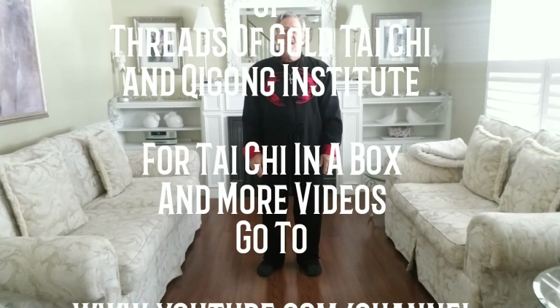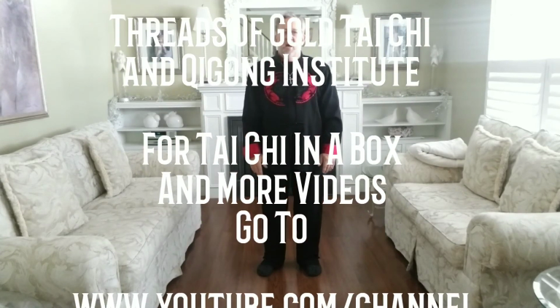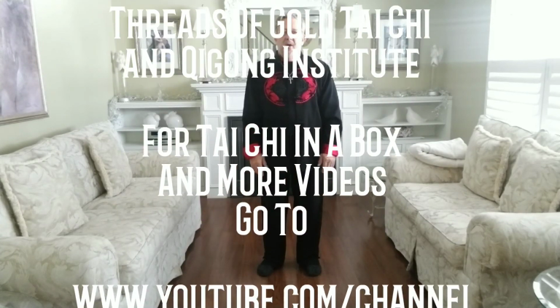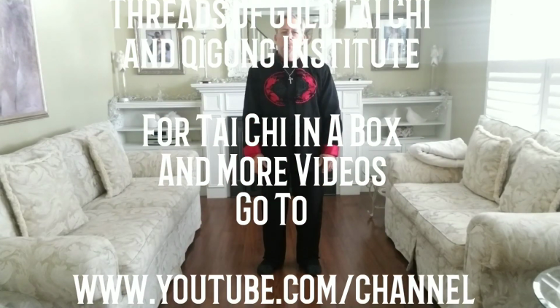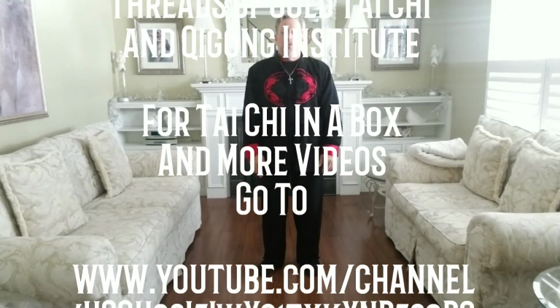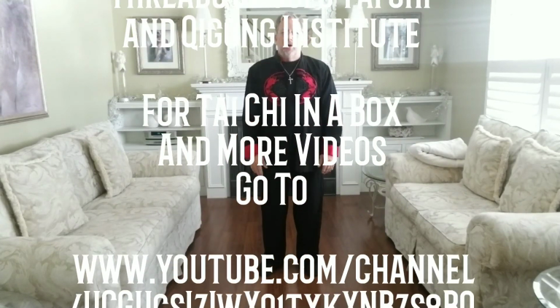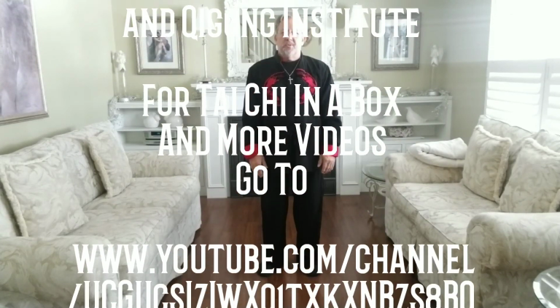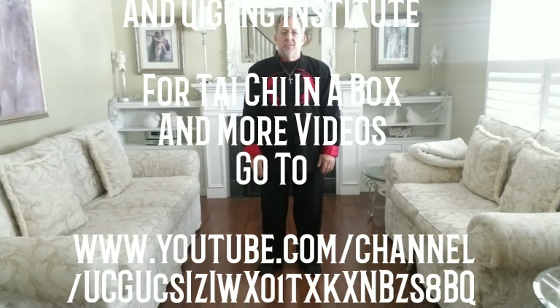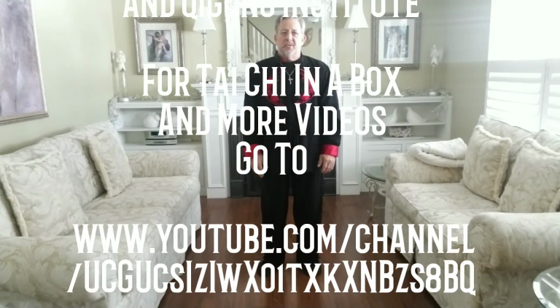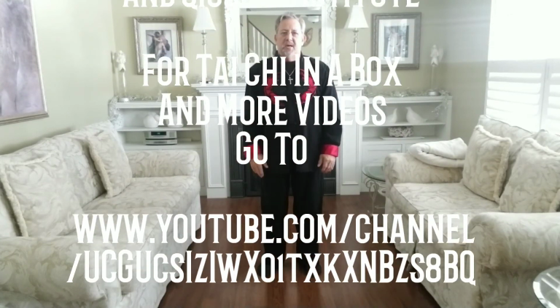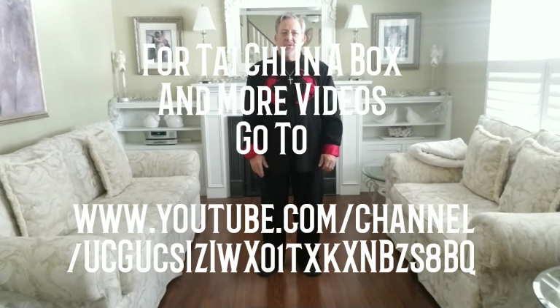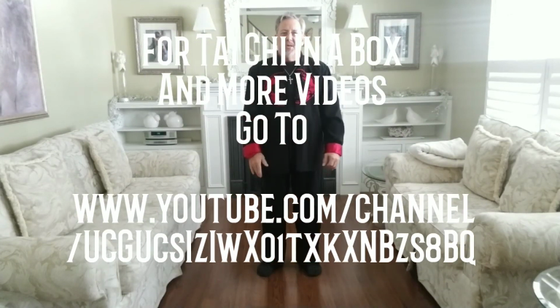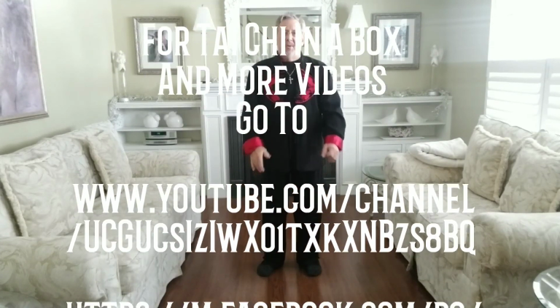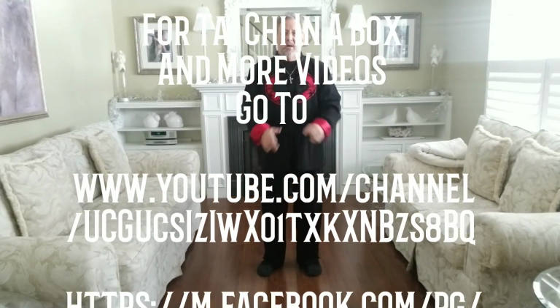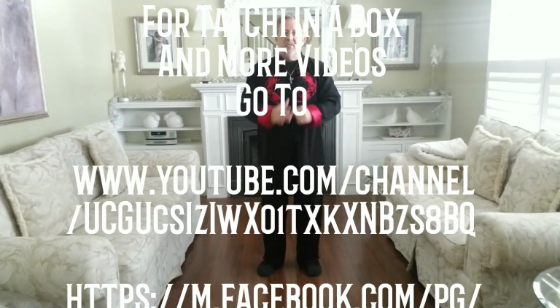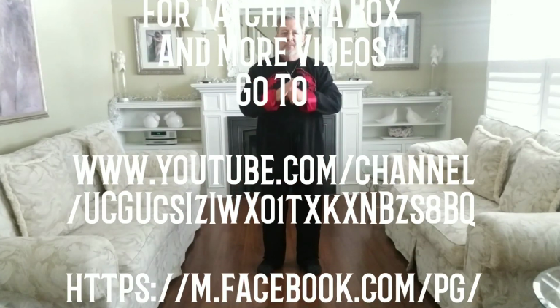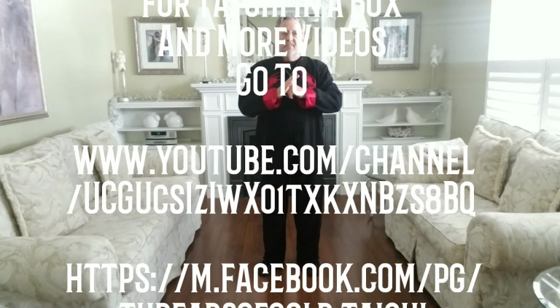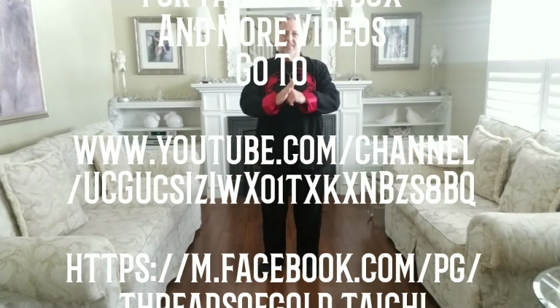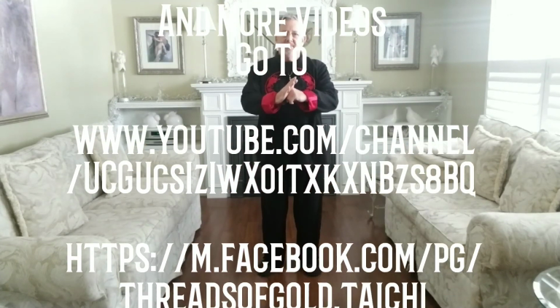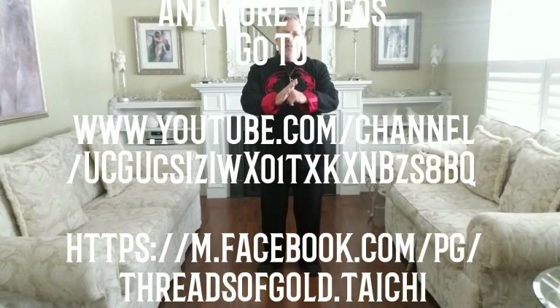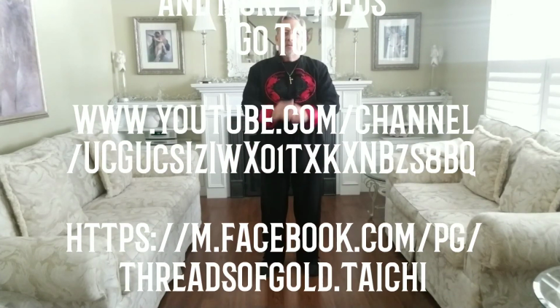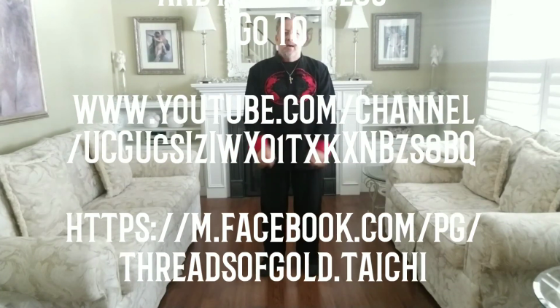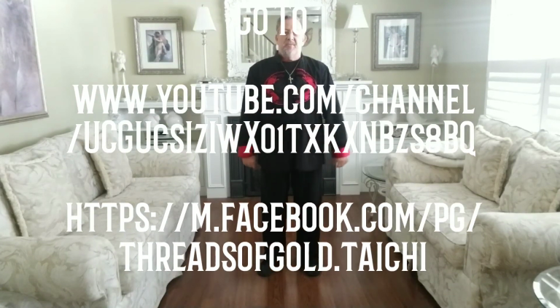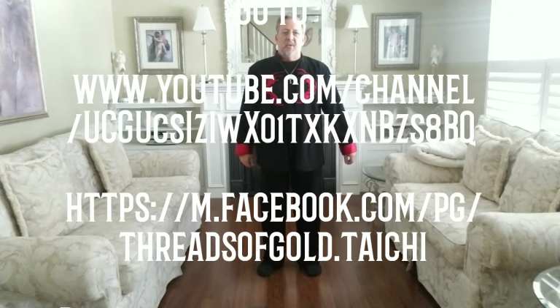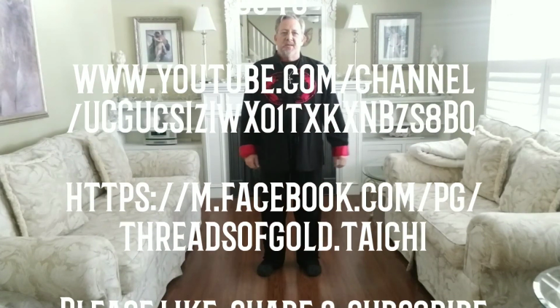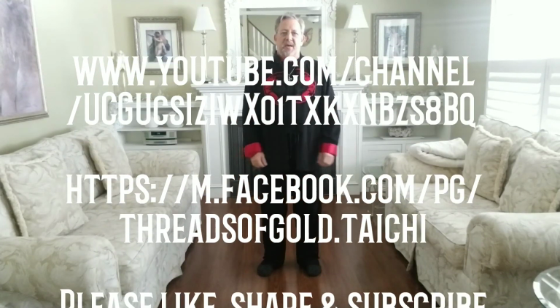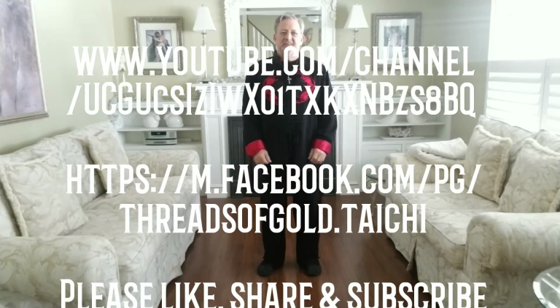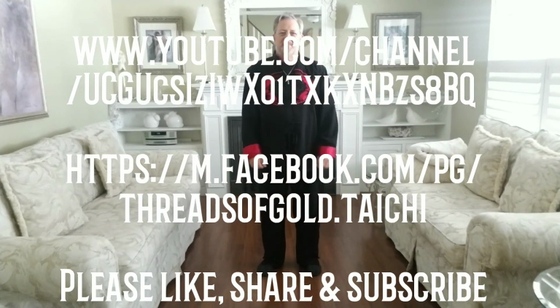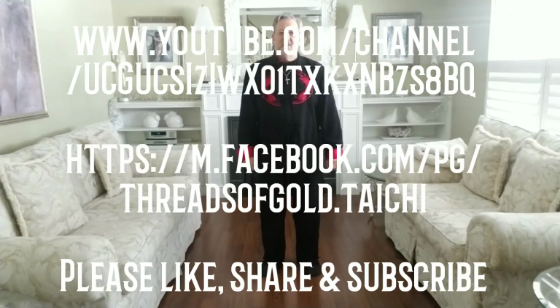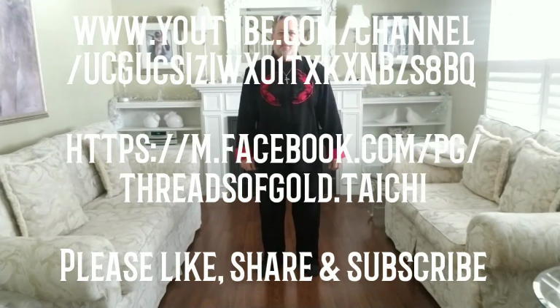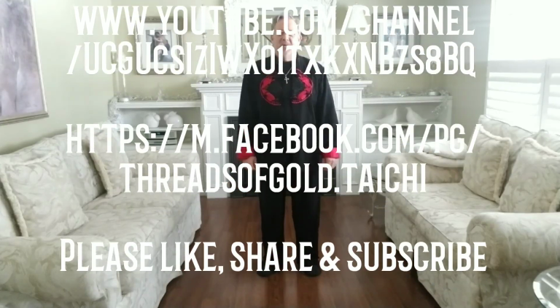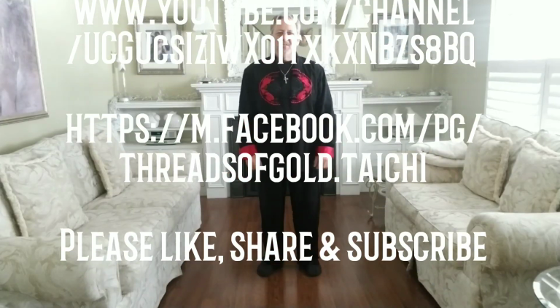I hope this helps you with Tai Chi in a box. Have a great day. God bless.